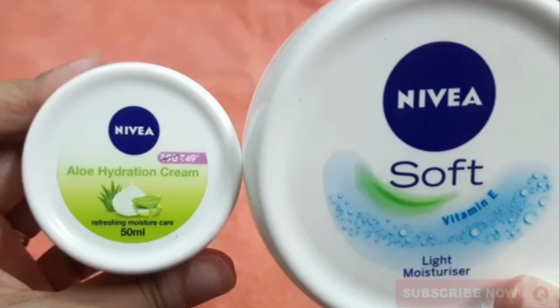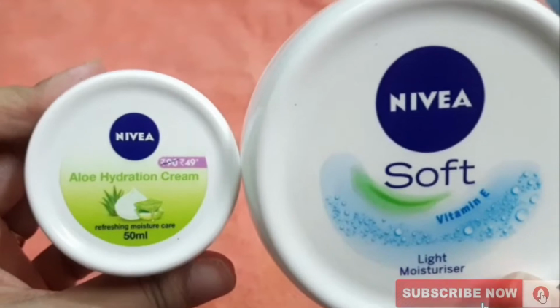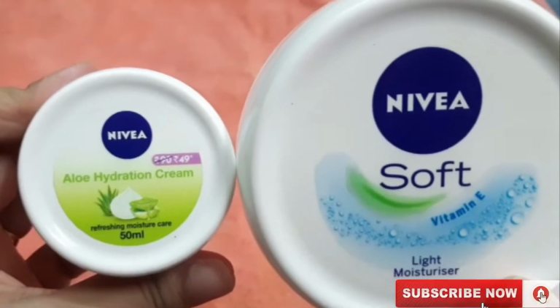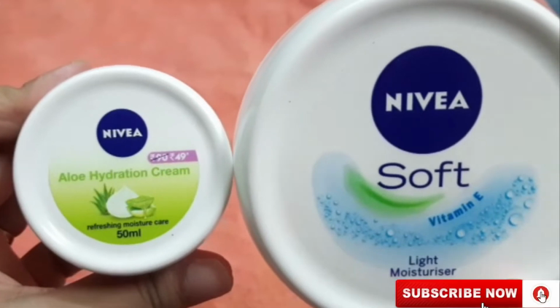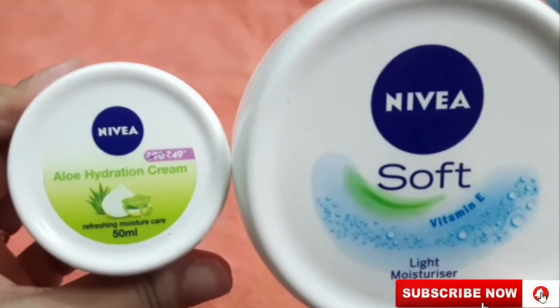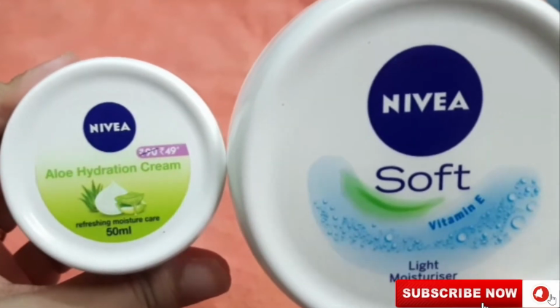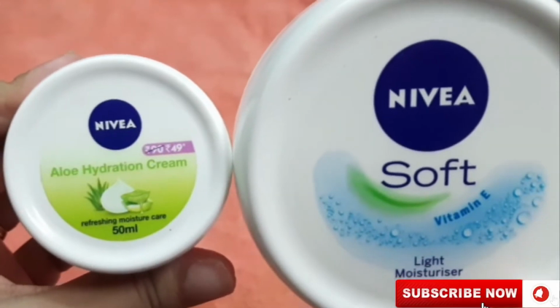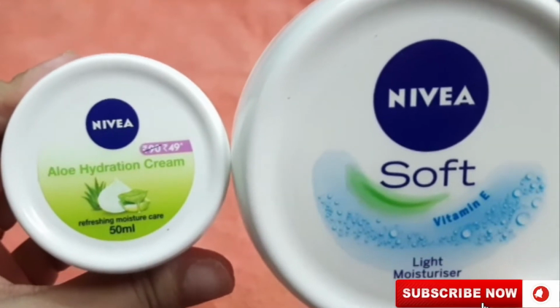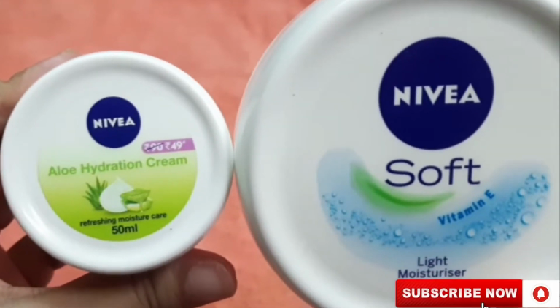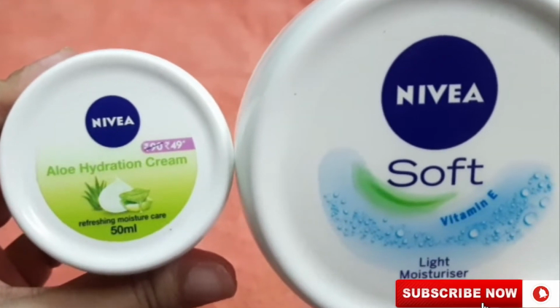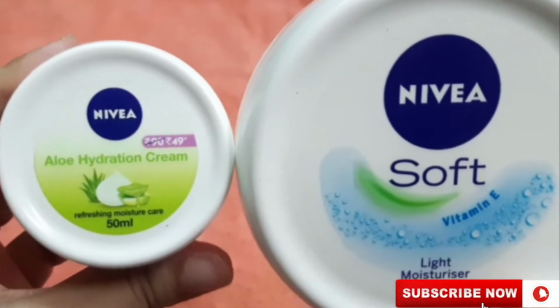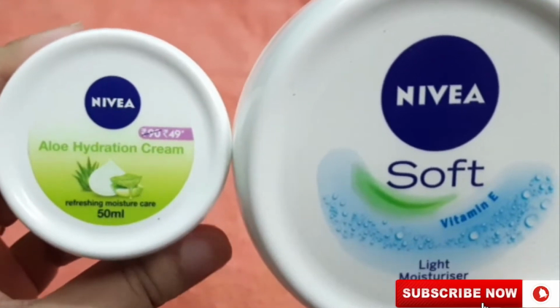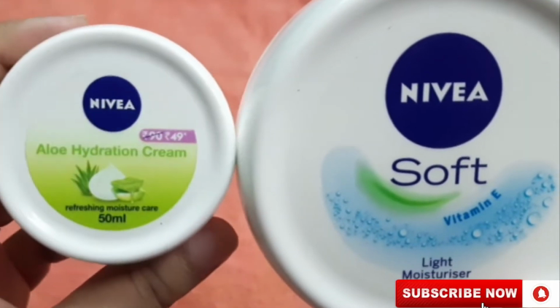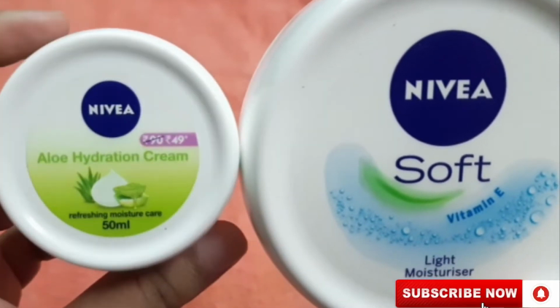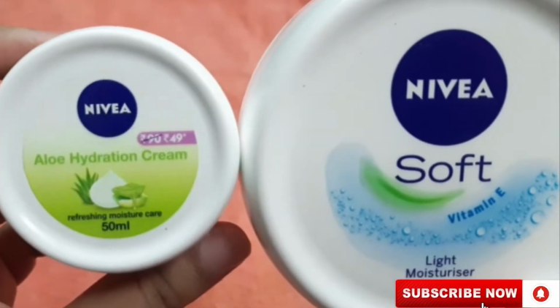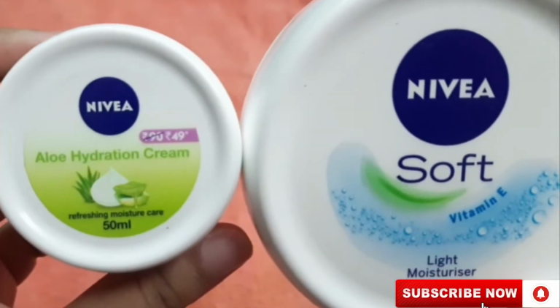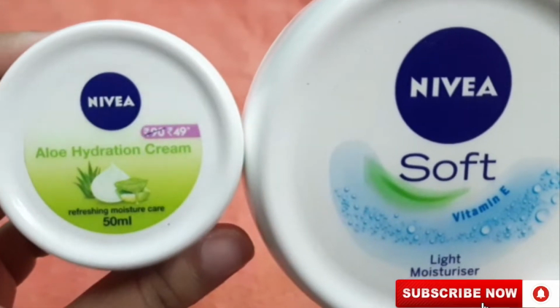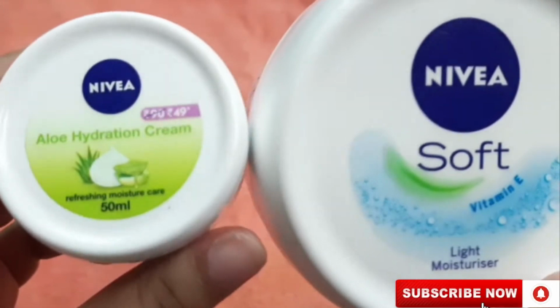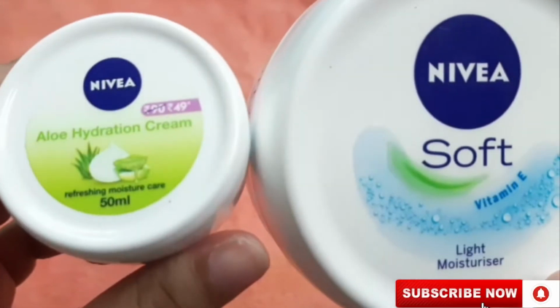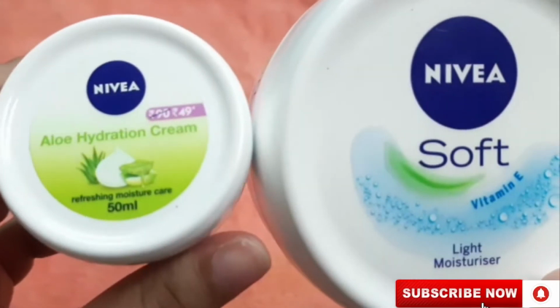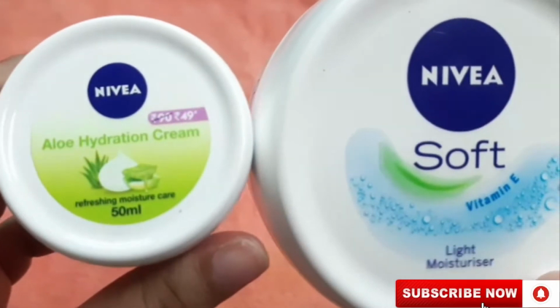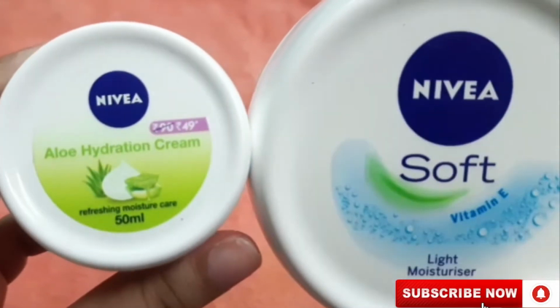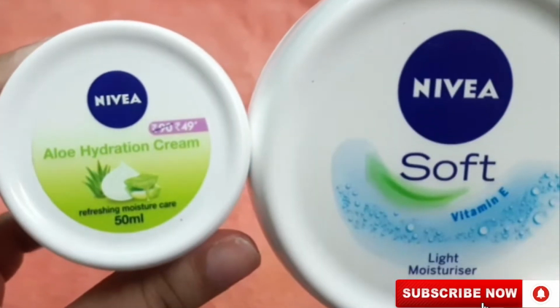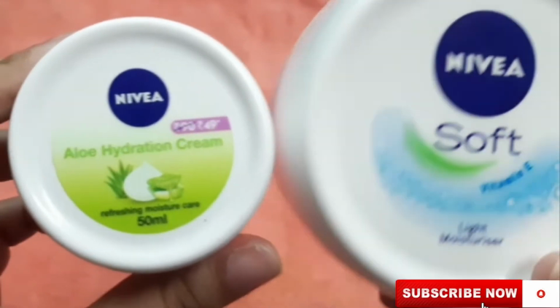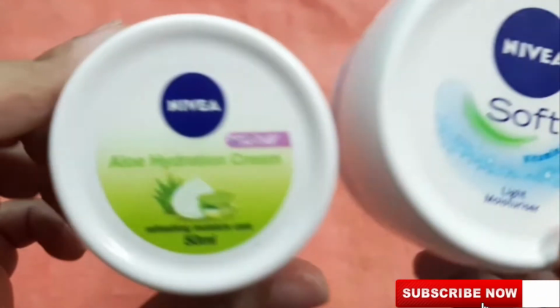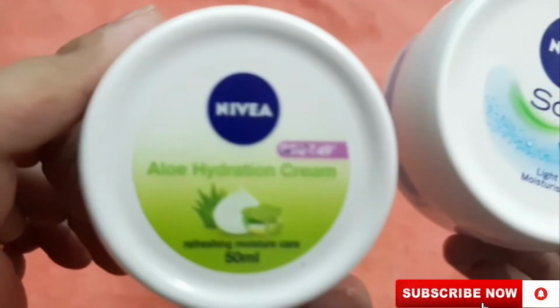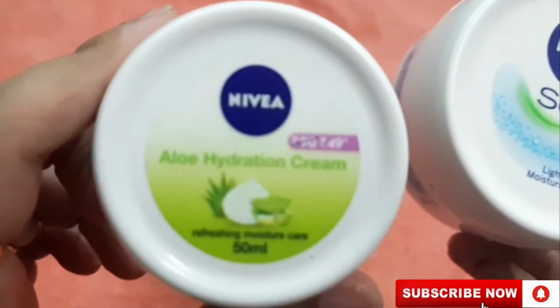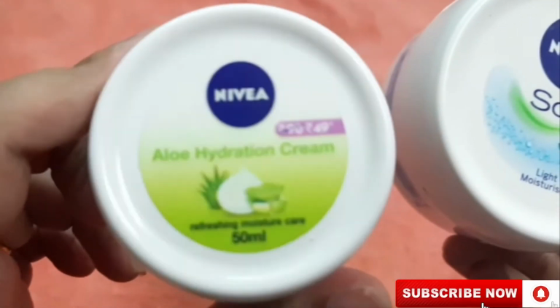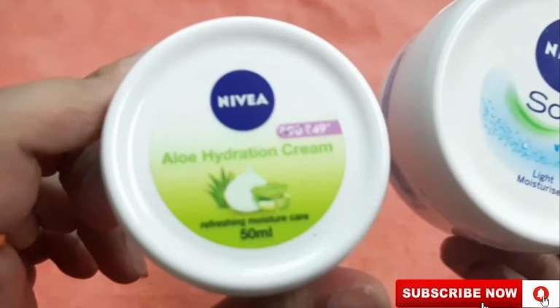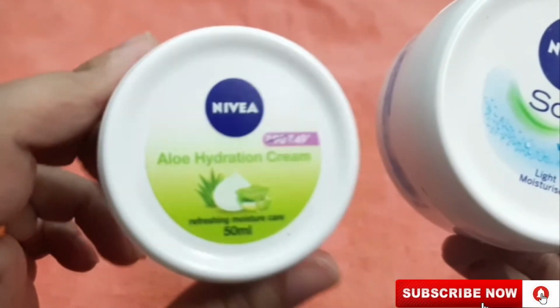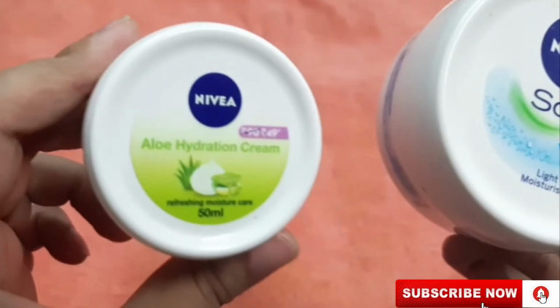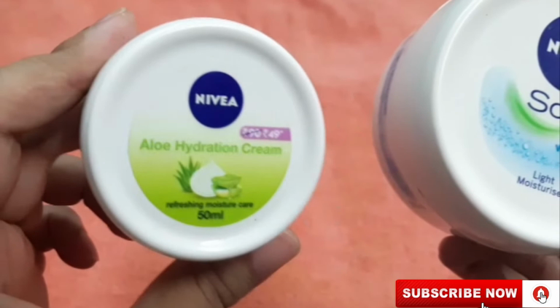Hello everyone, welcome to Daily Review Friends. Today I am comparing Nivea Aloe Hydration and Nivea Soft Light Moisturizer.